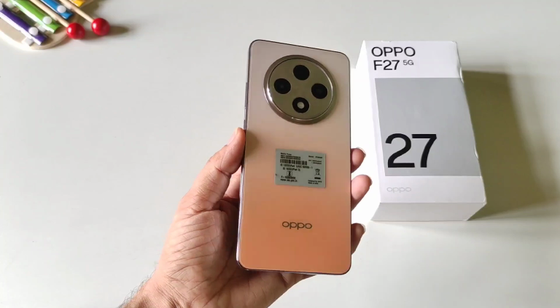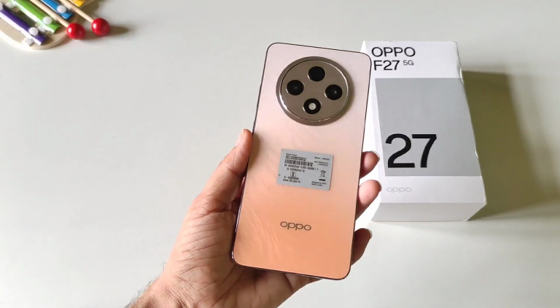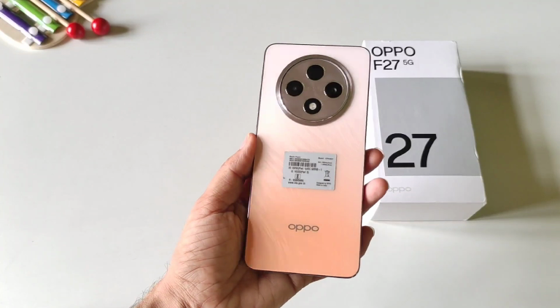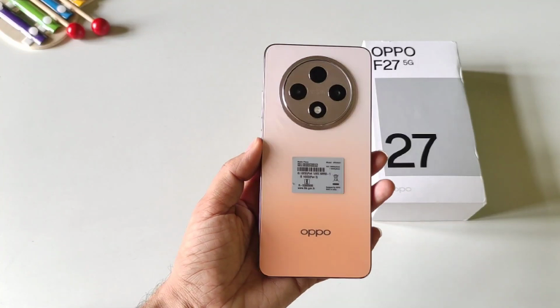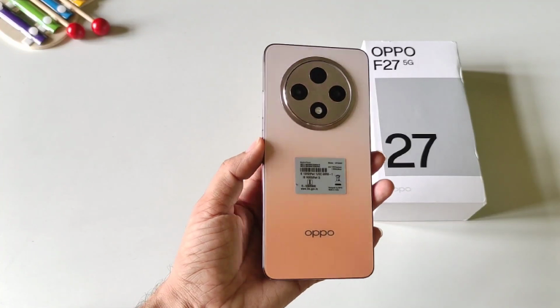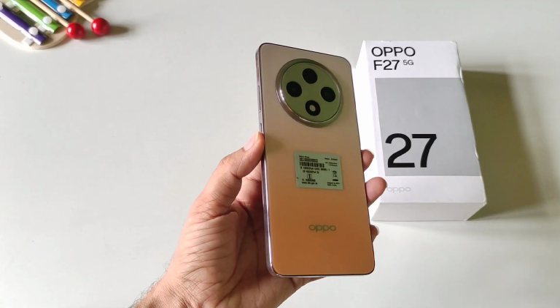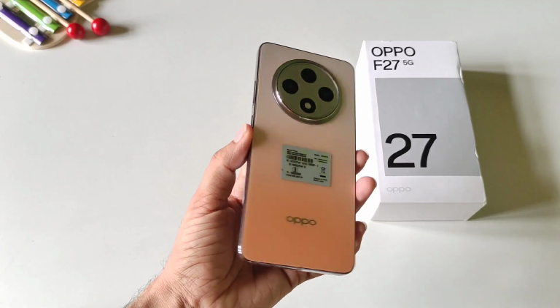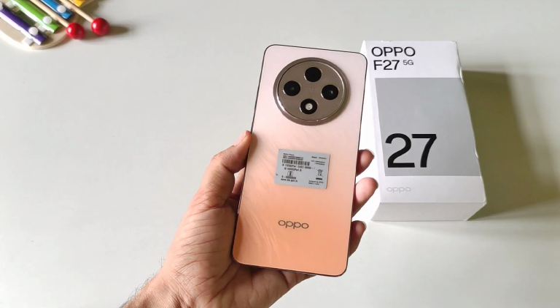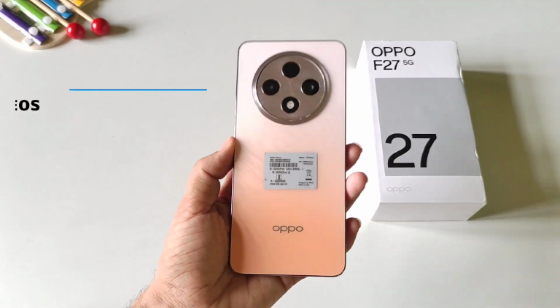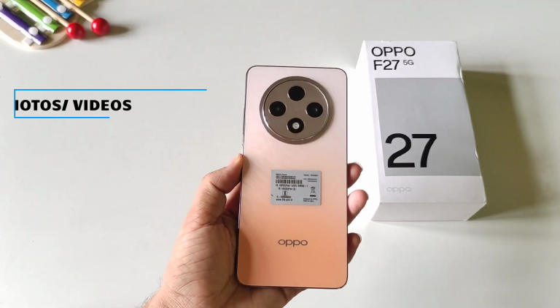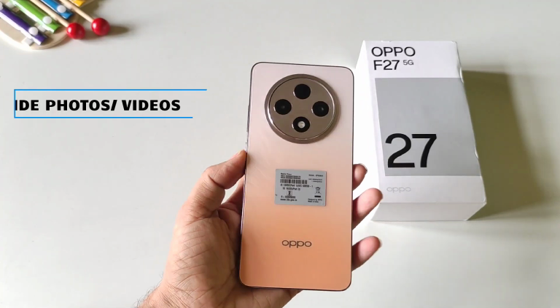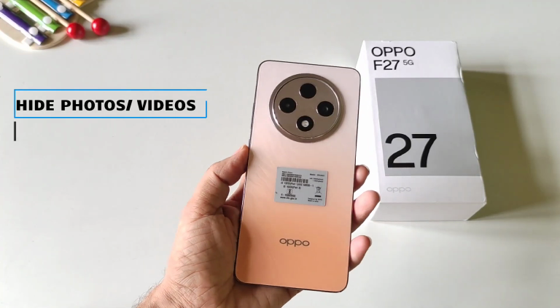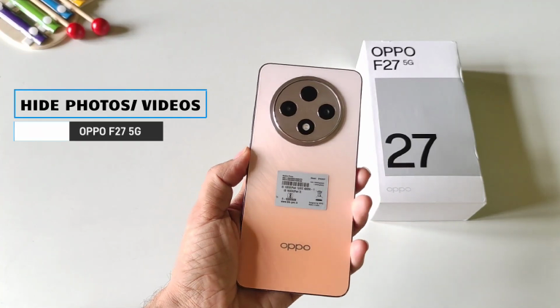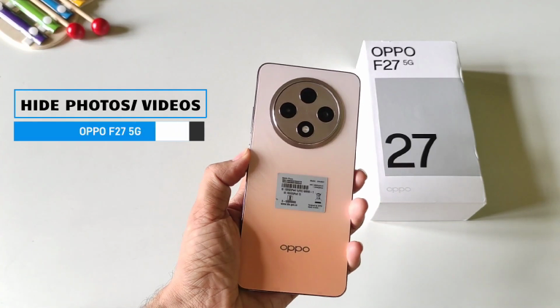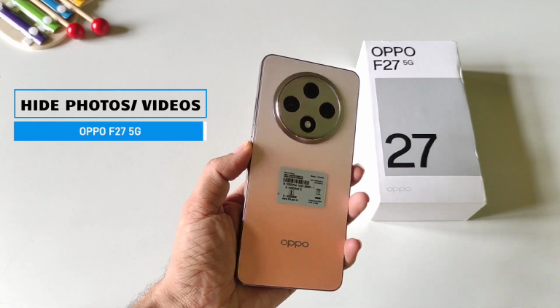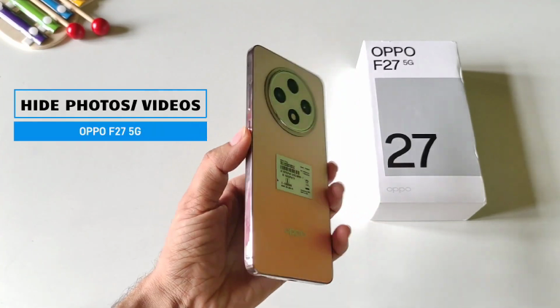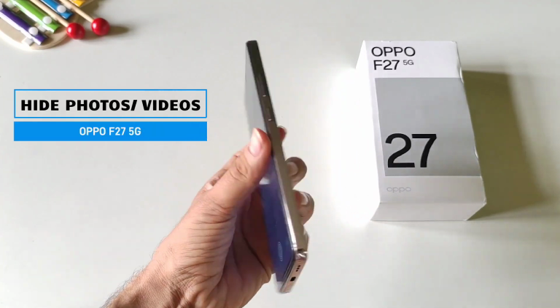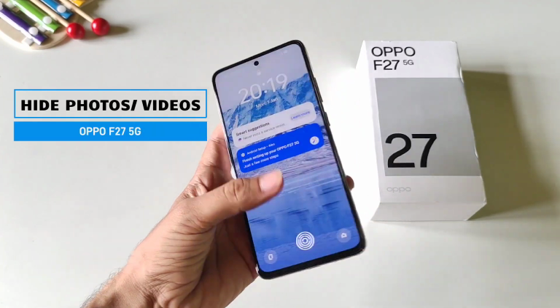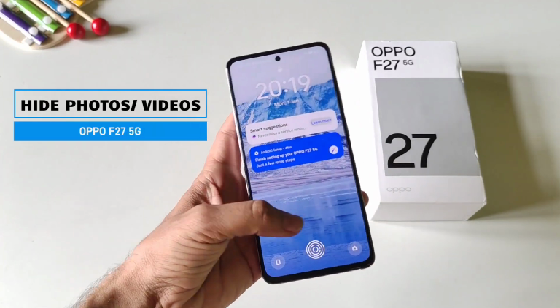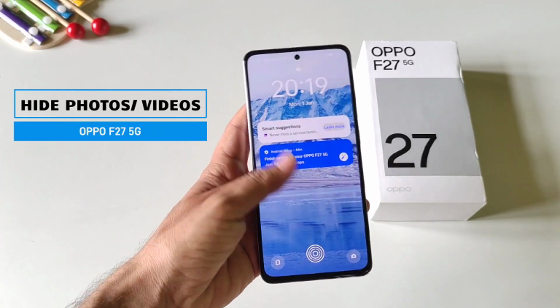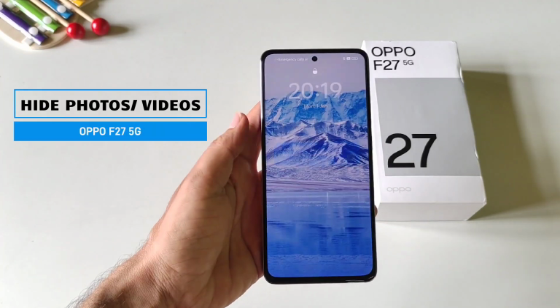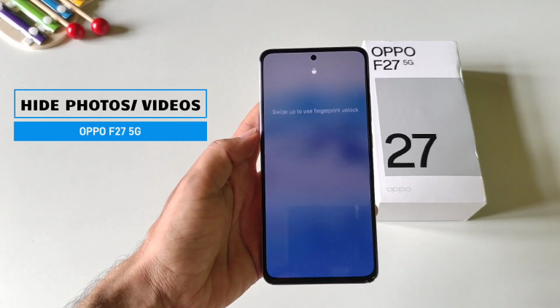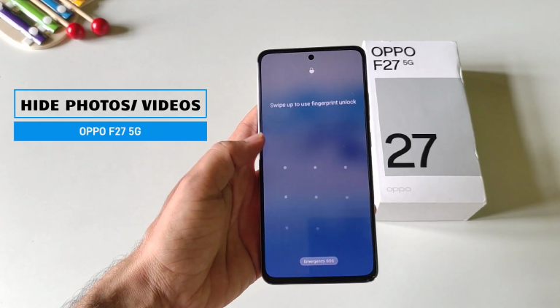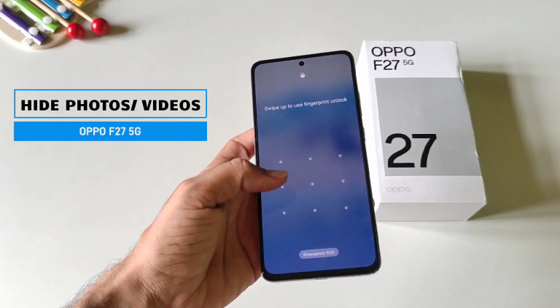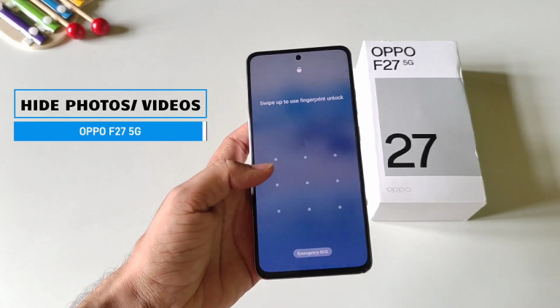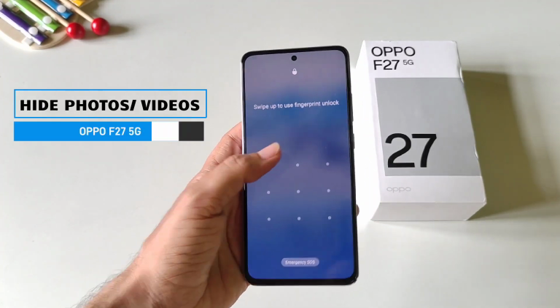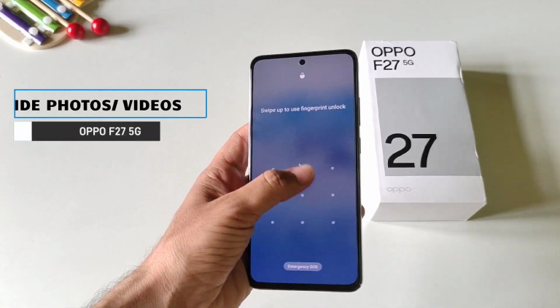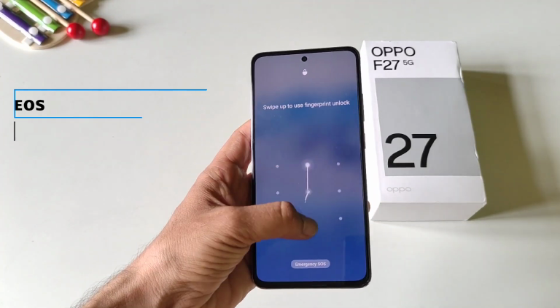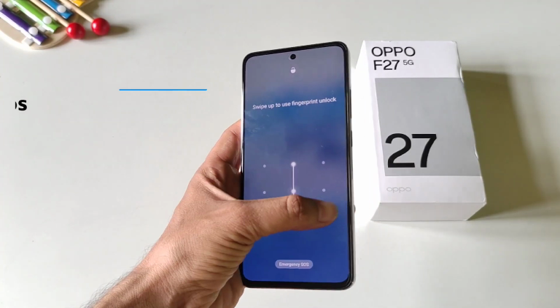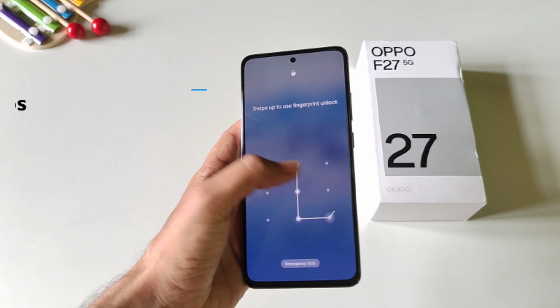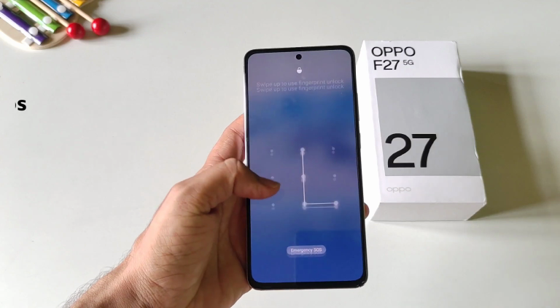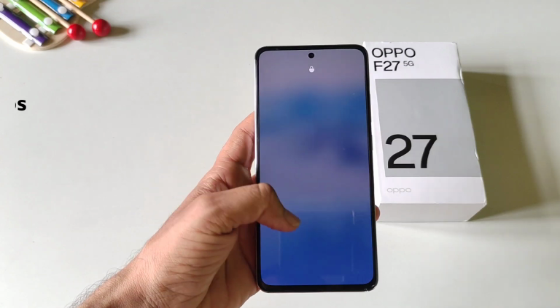This is the Oppo F27 5G smartphone, and in this phone, if you want to hide your photos and videos, then this is the video for you.